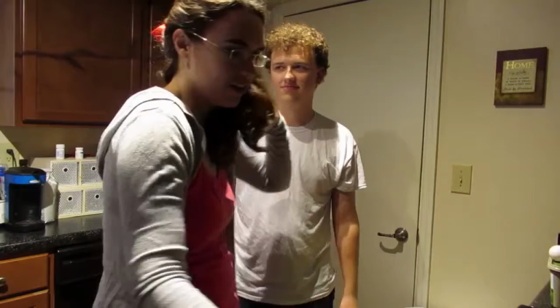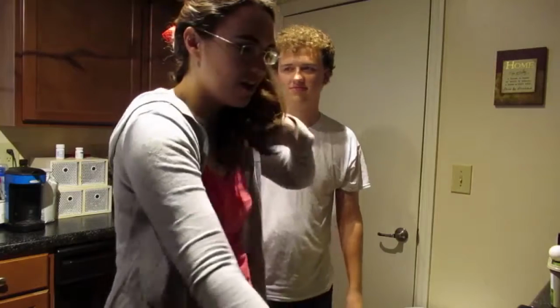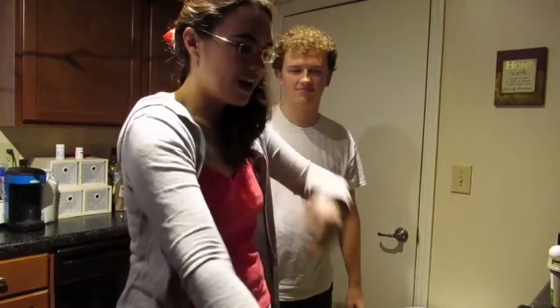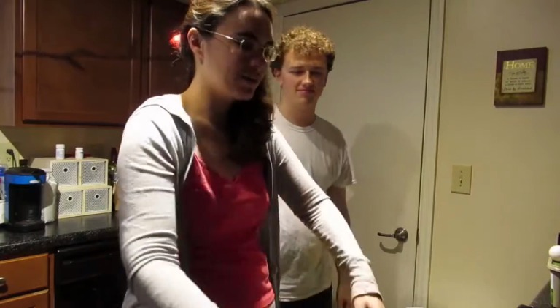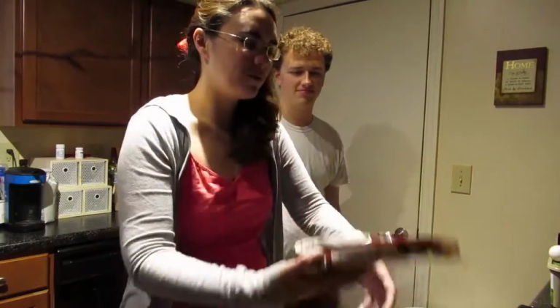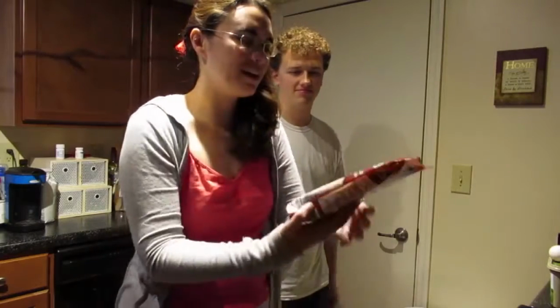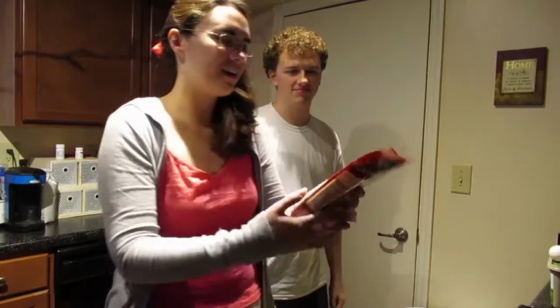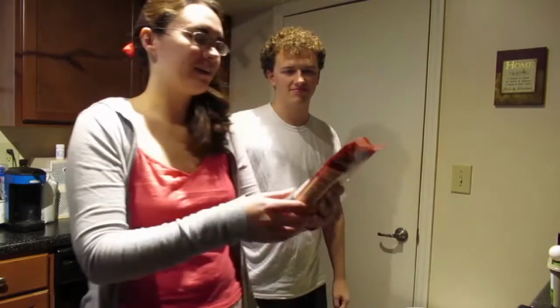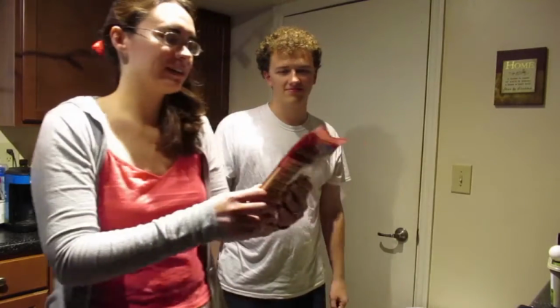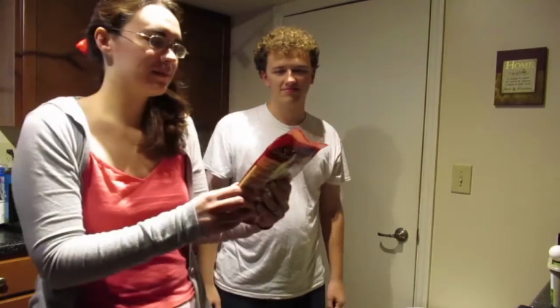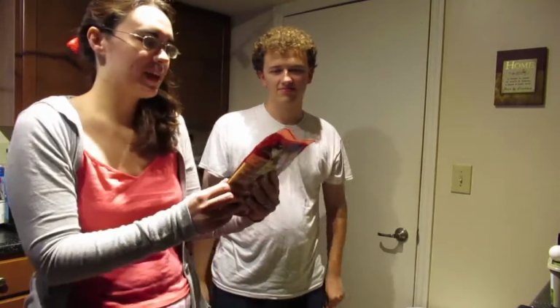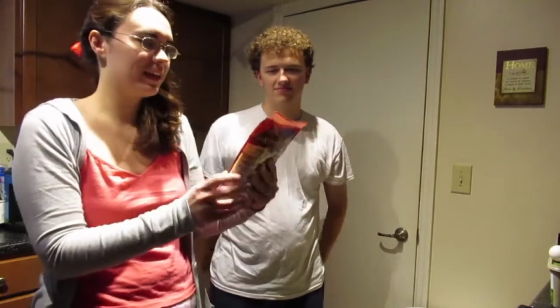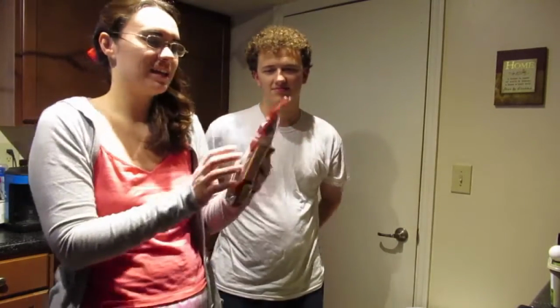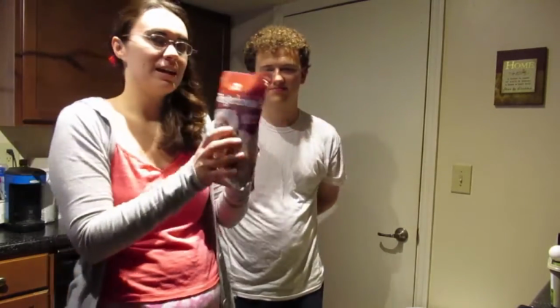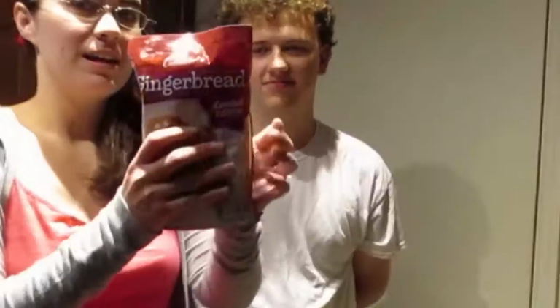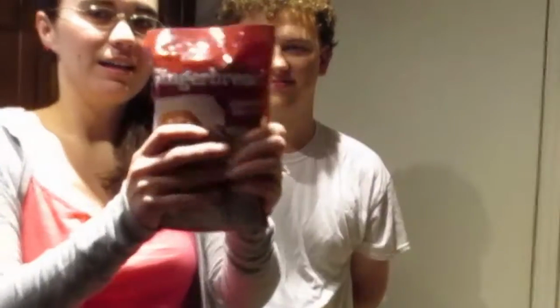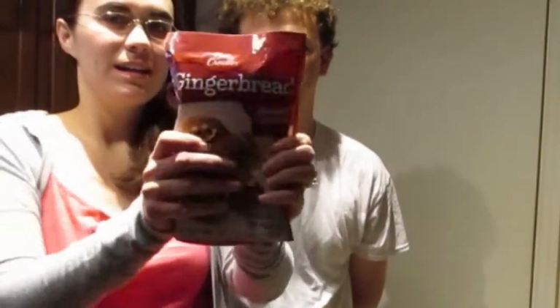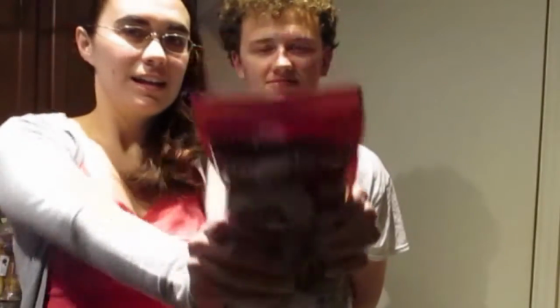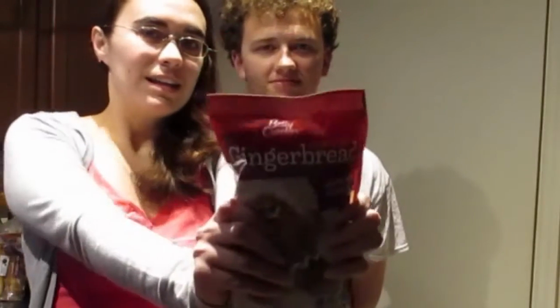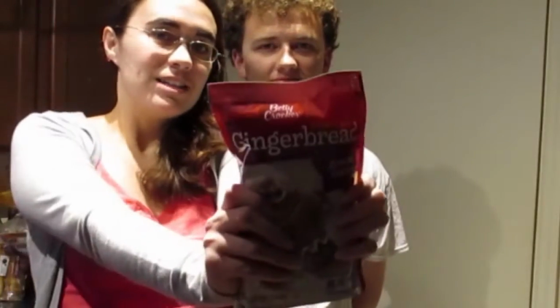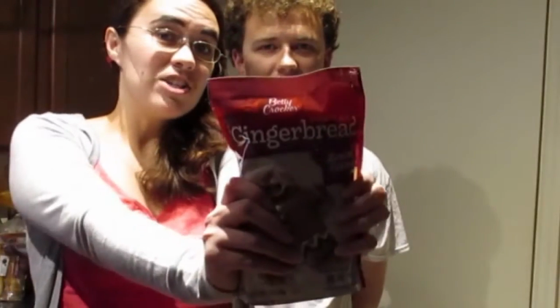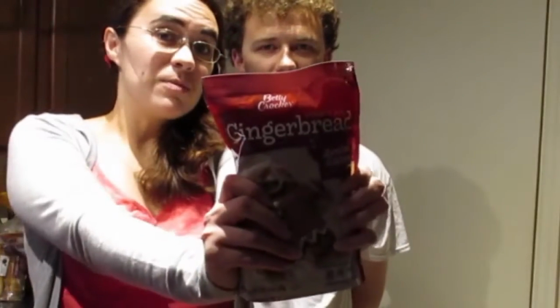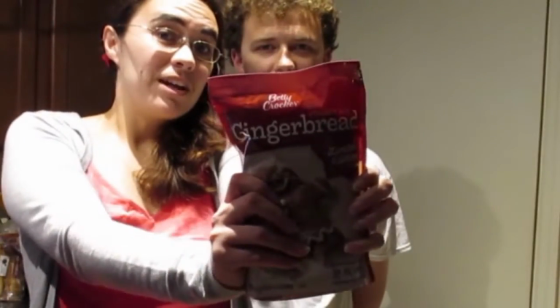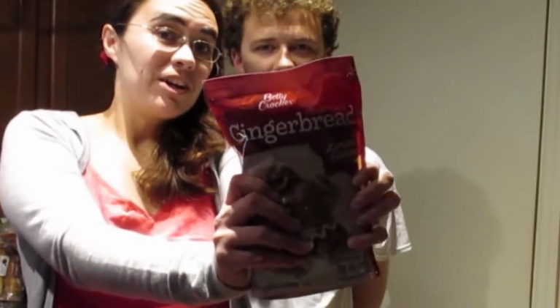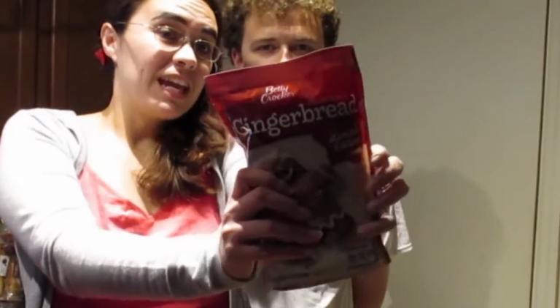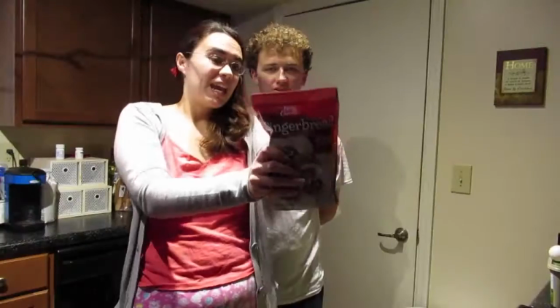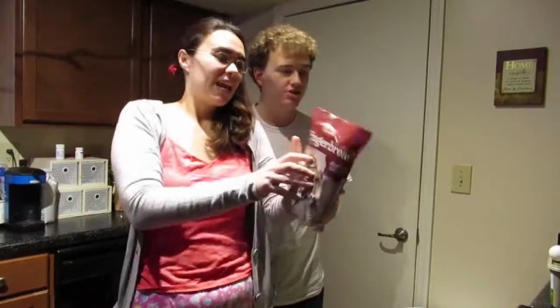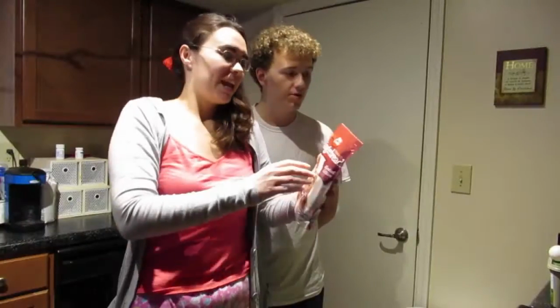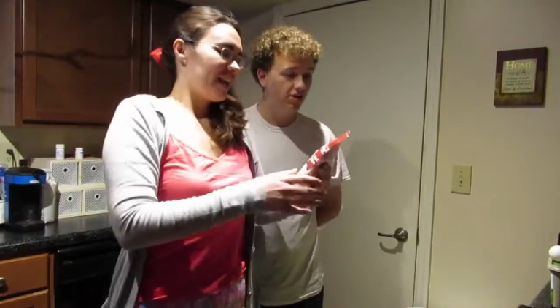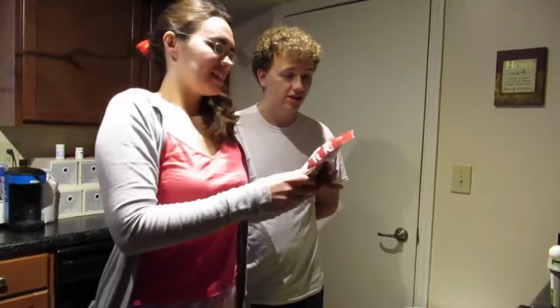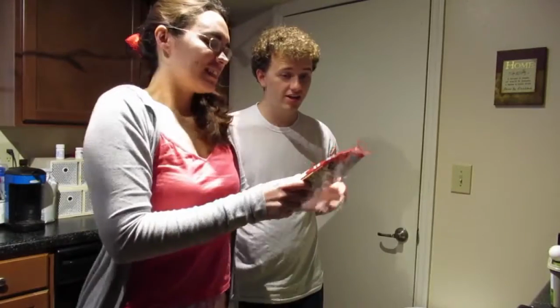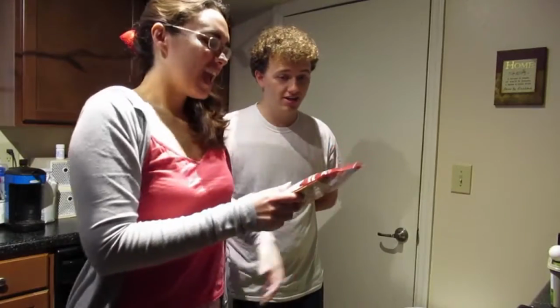Alright, so we are going to make gingerbread cookies! Gingerbread cookies! Yay!